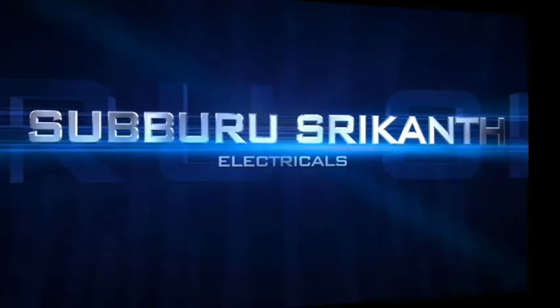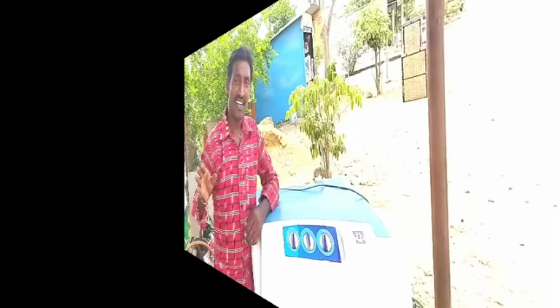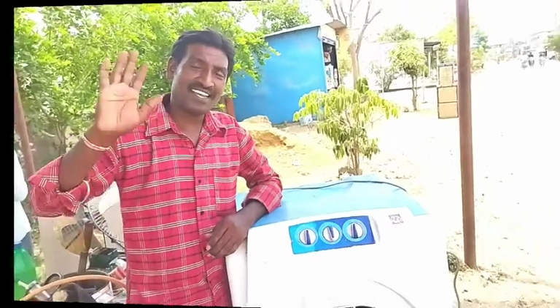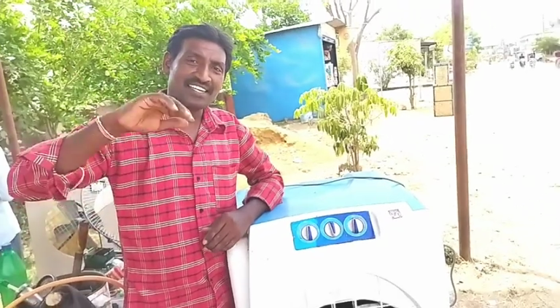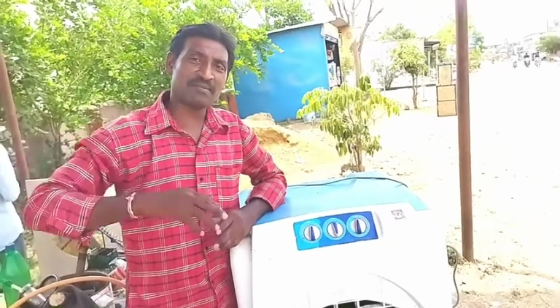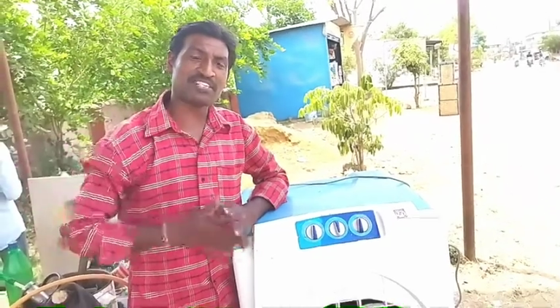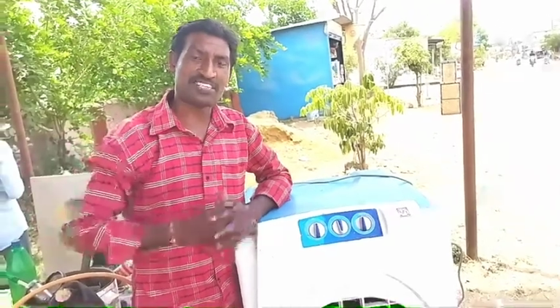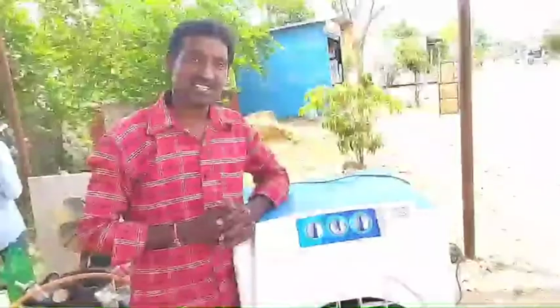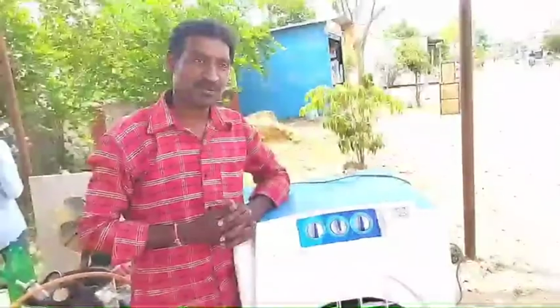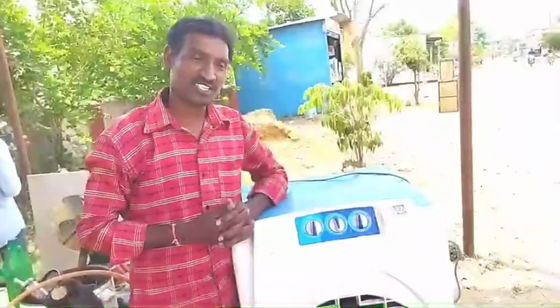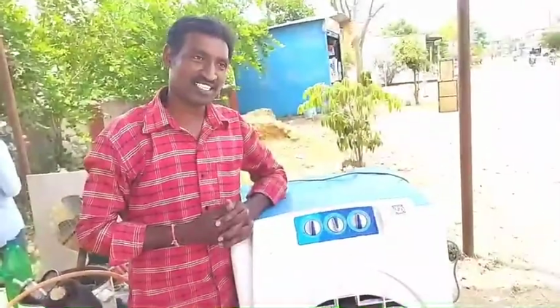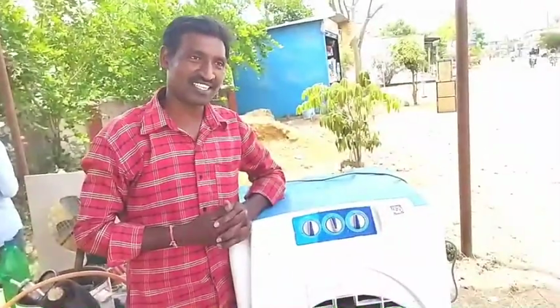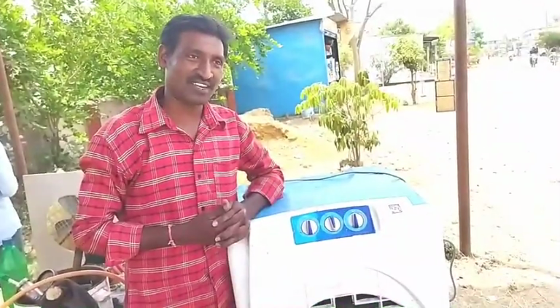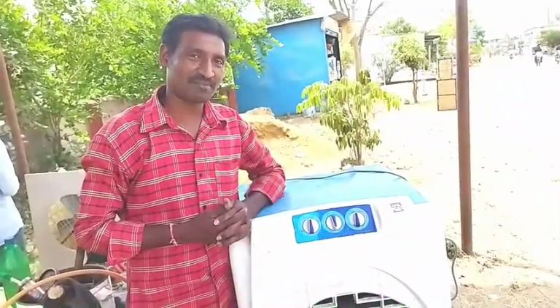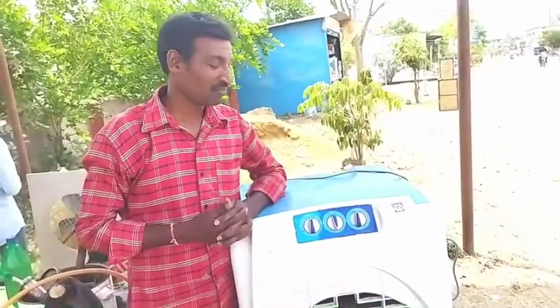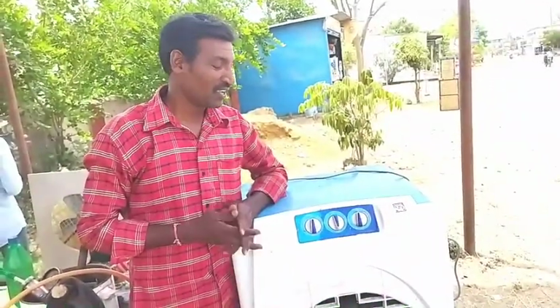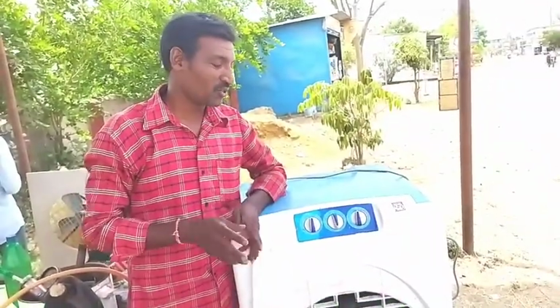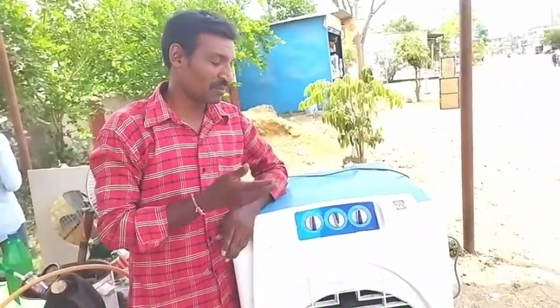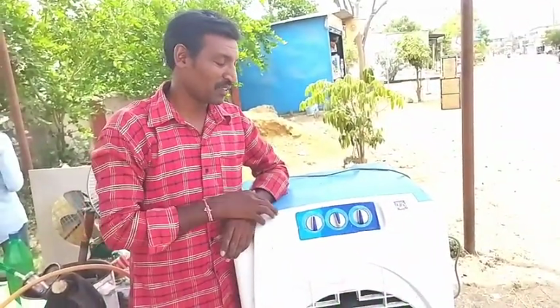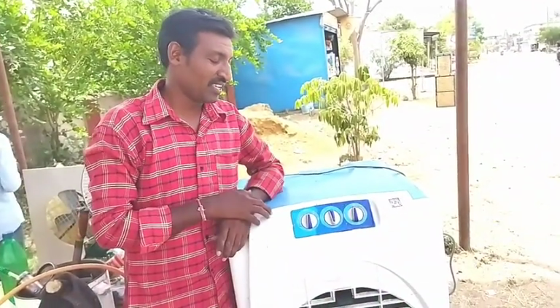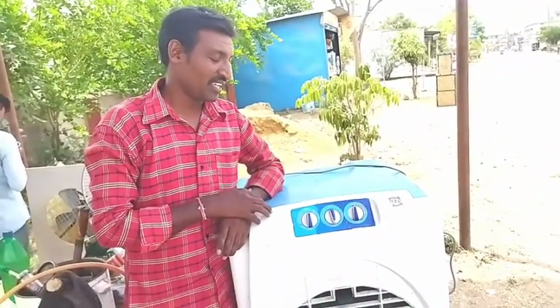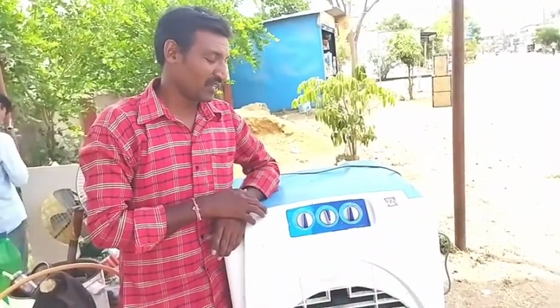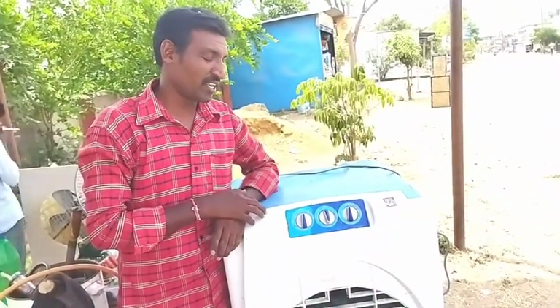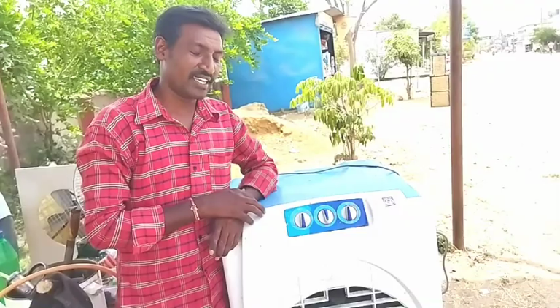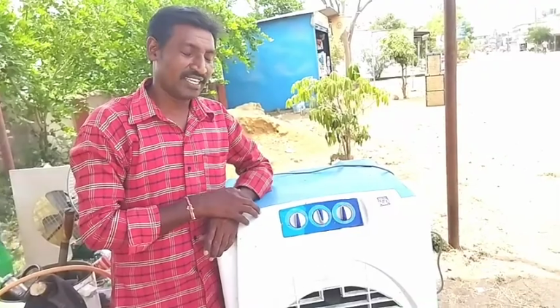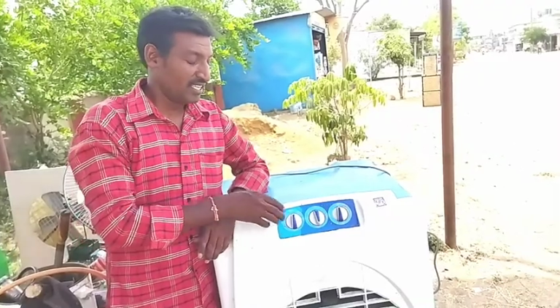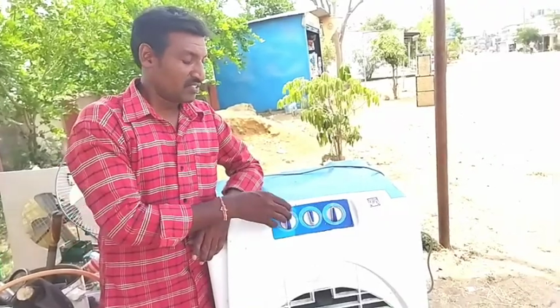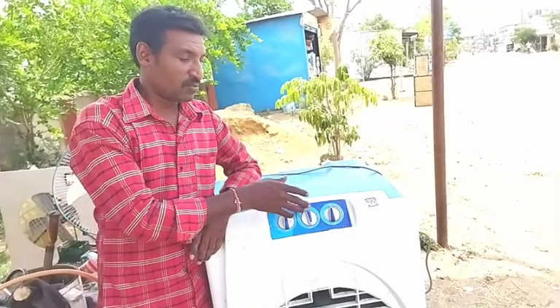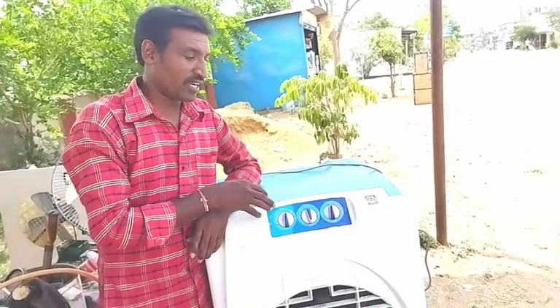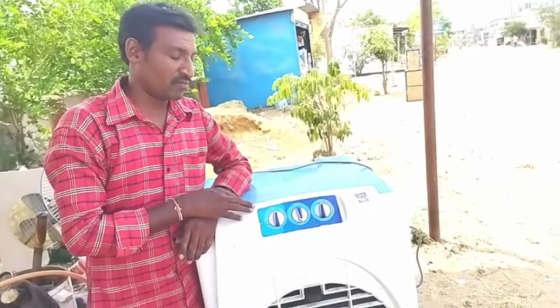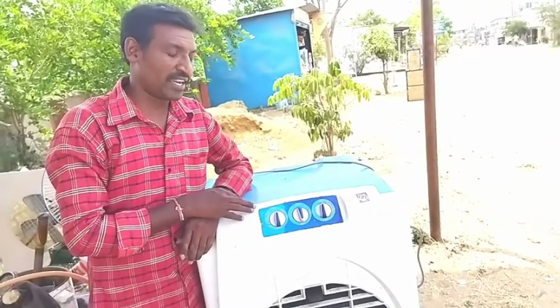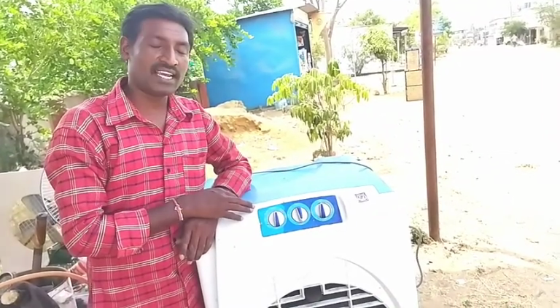Hi, my name is Shikhan, welcome to my channel. I'm going to show you how to use the switchboard.